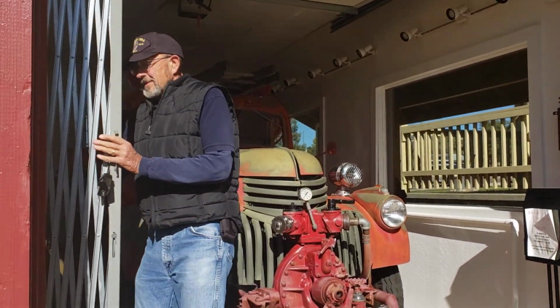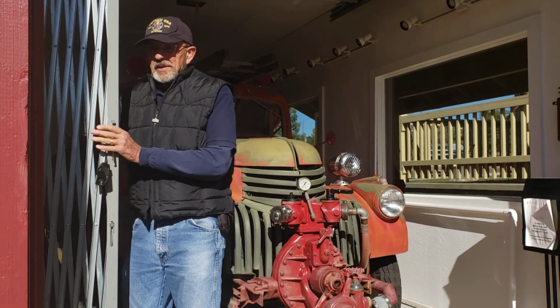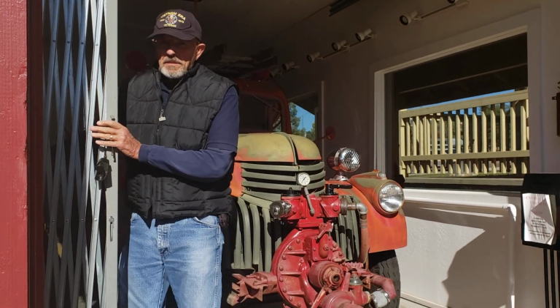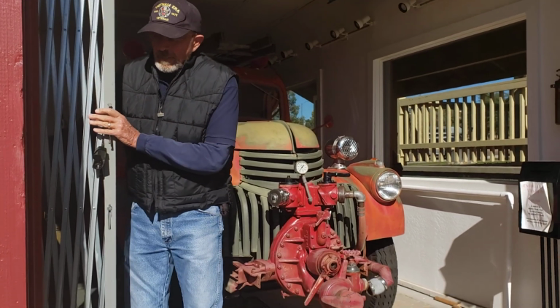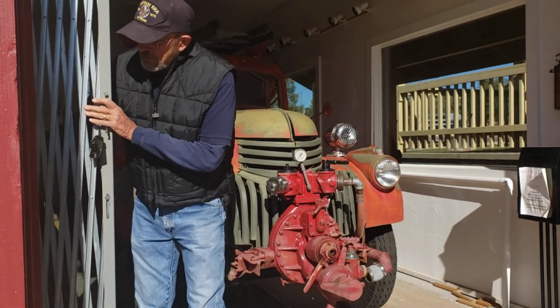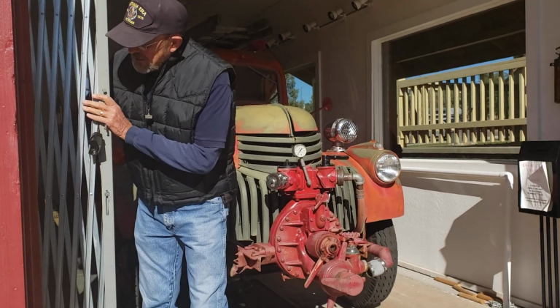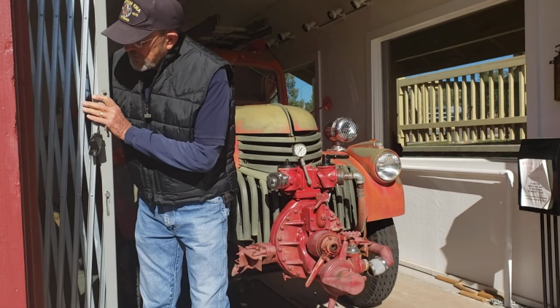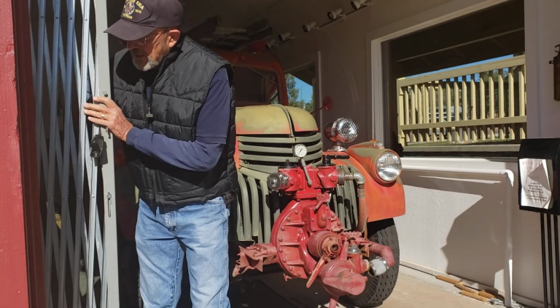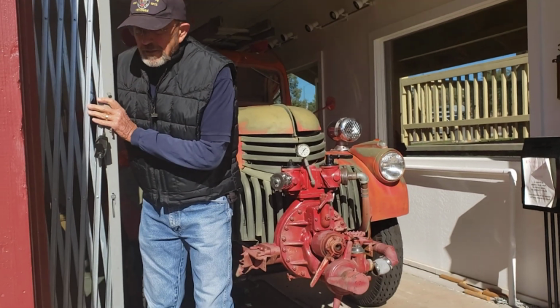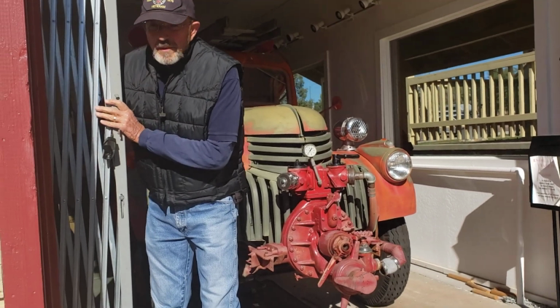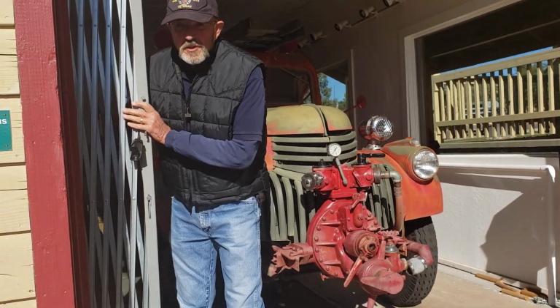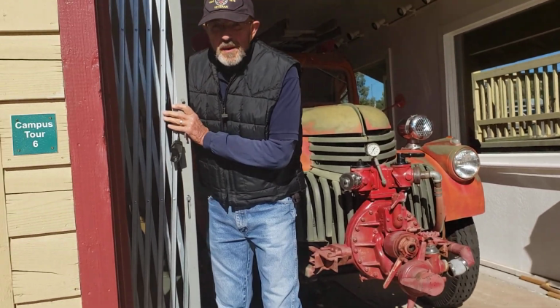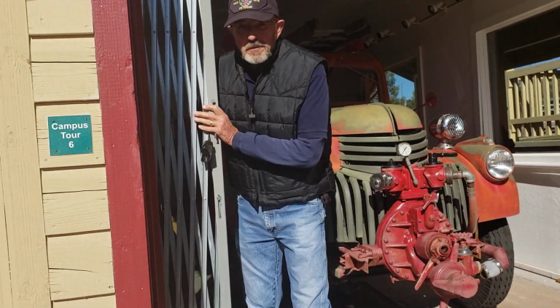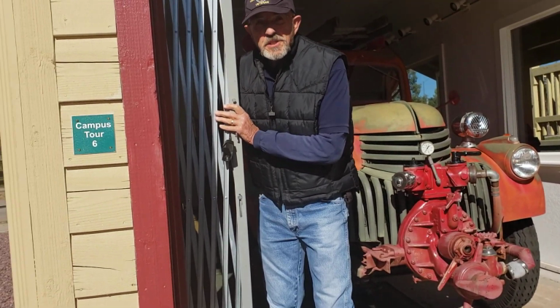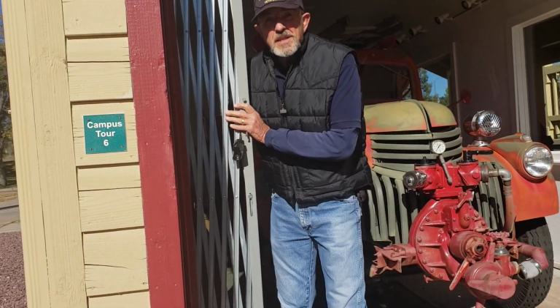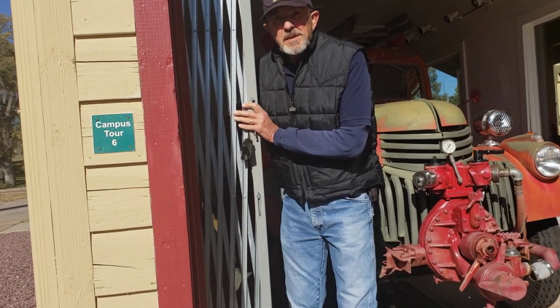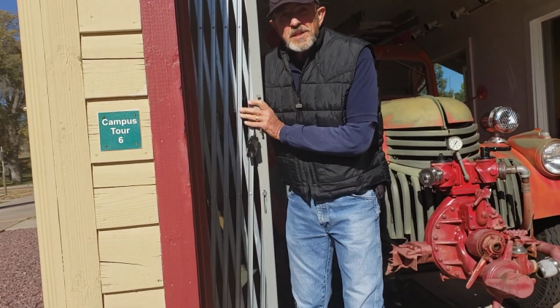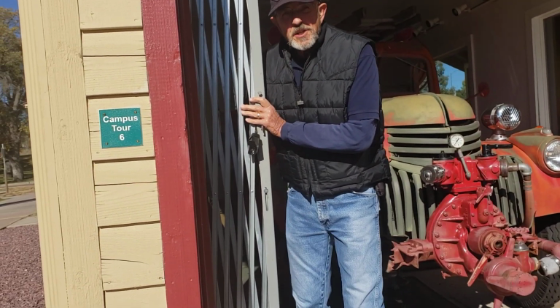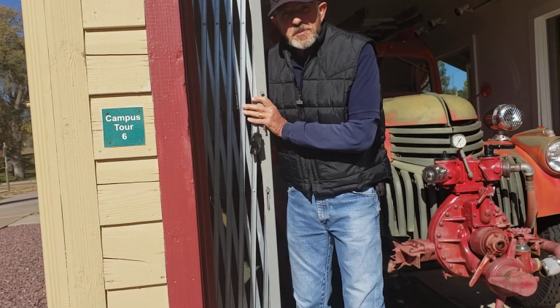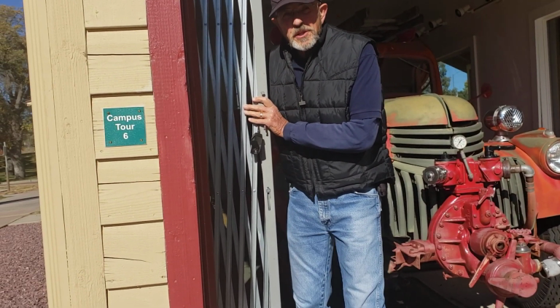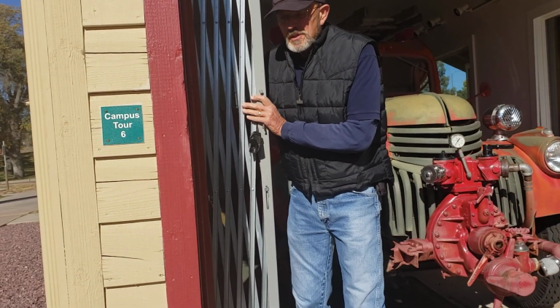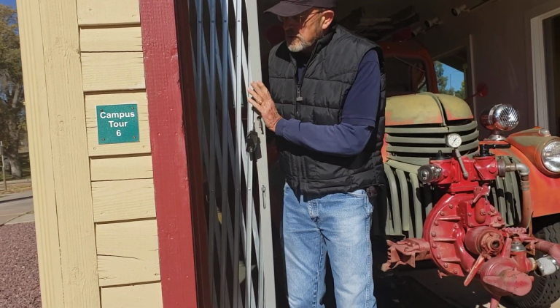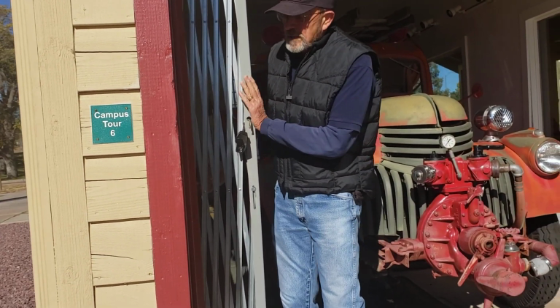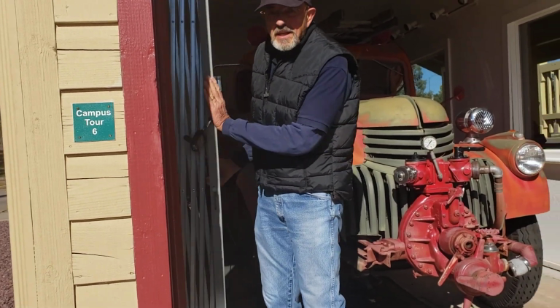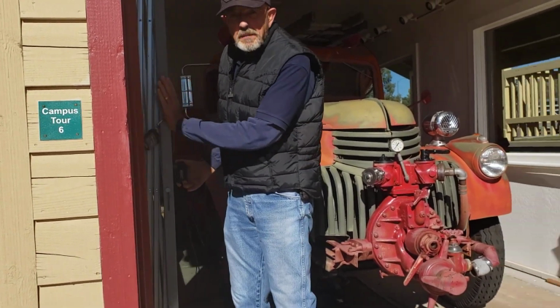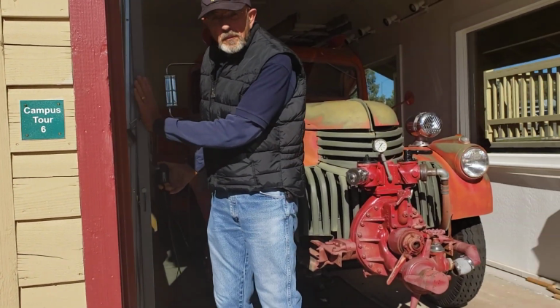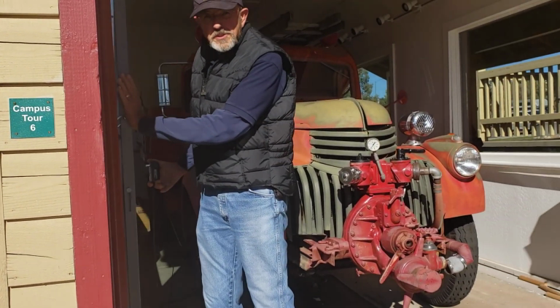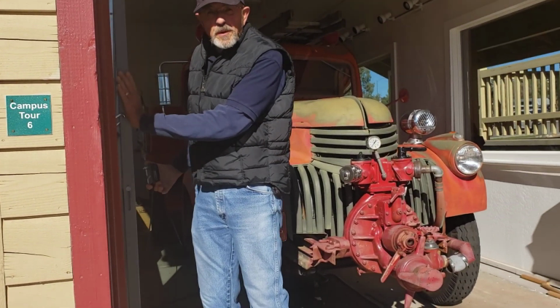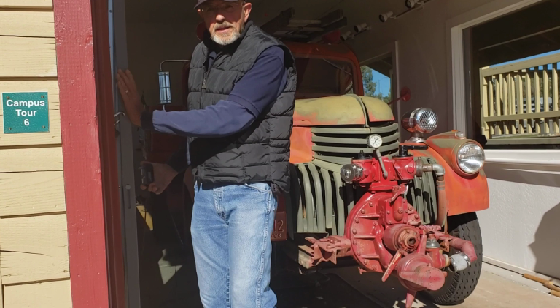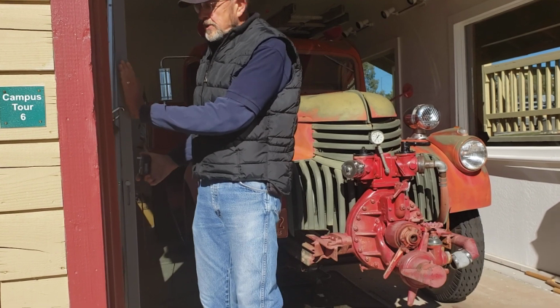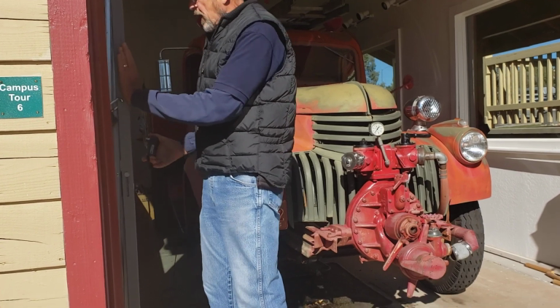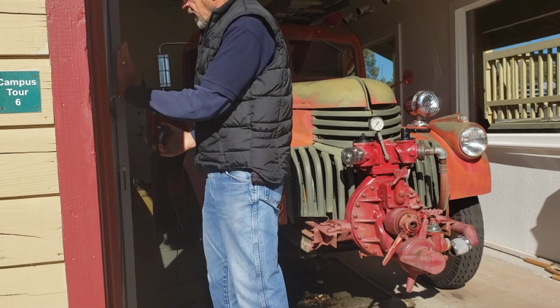We keep a battery tender on here to make sure the battery stays up, and it starts pretty good most of the time, but once in a while it gets cranky.